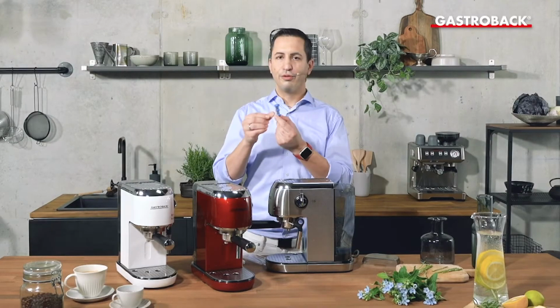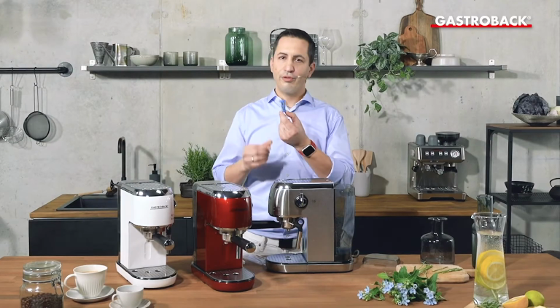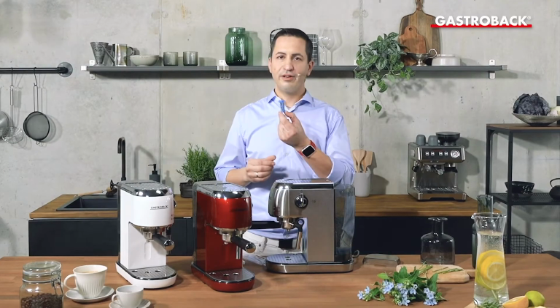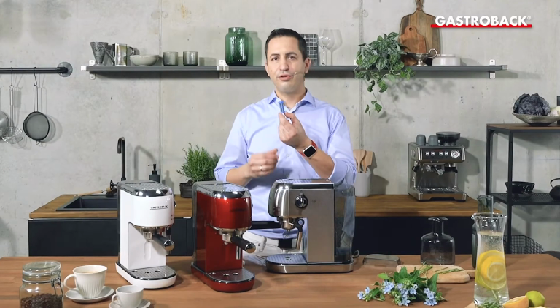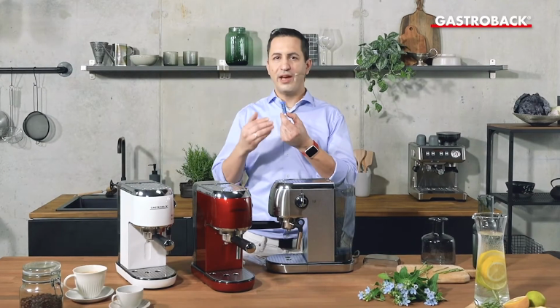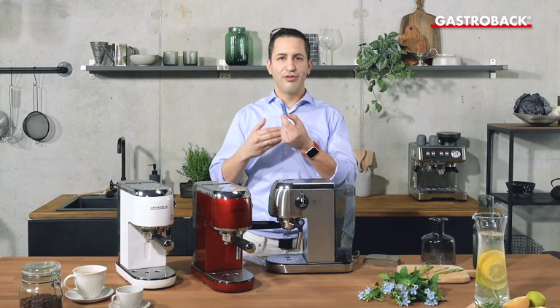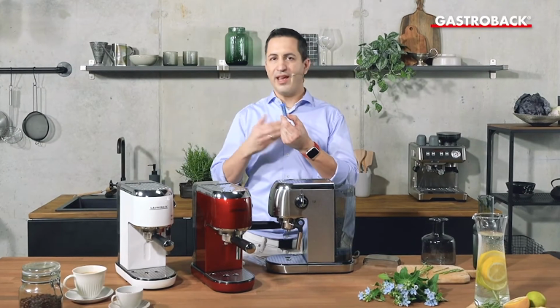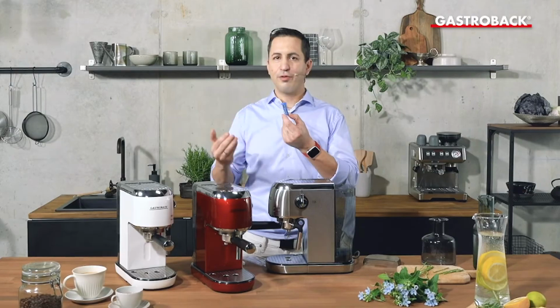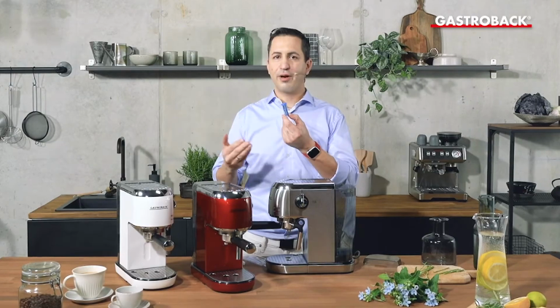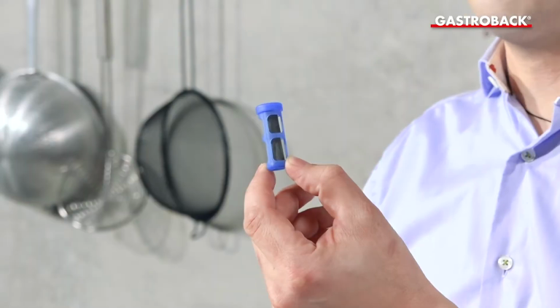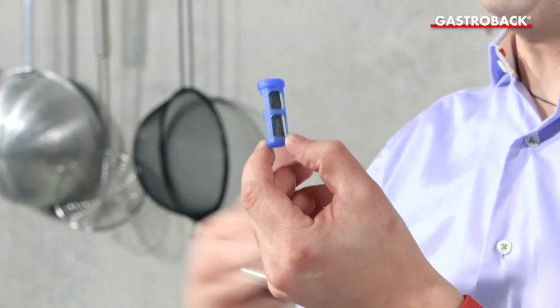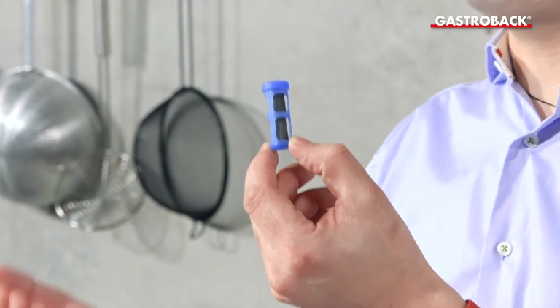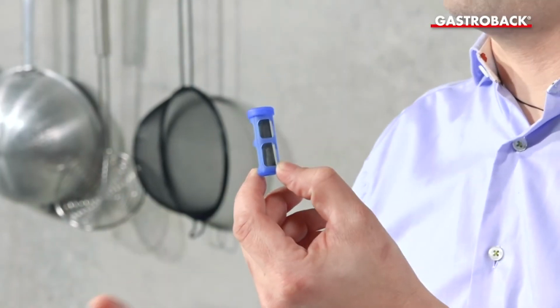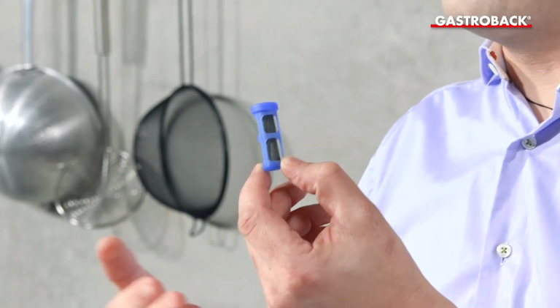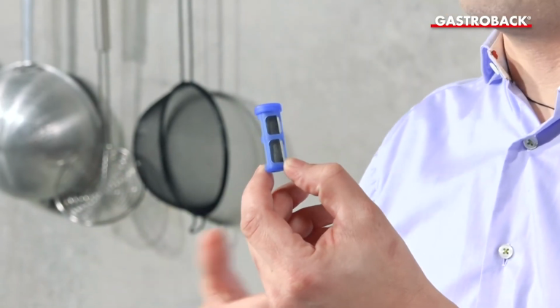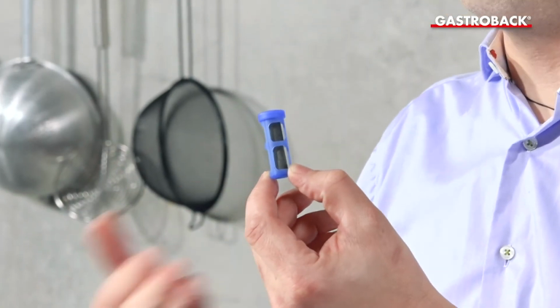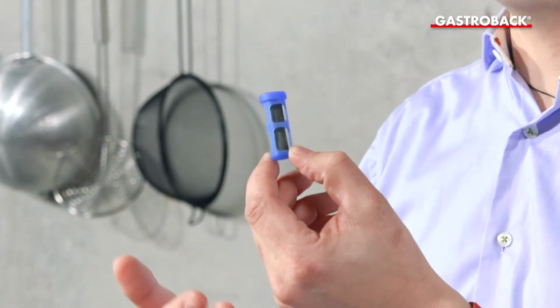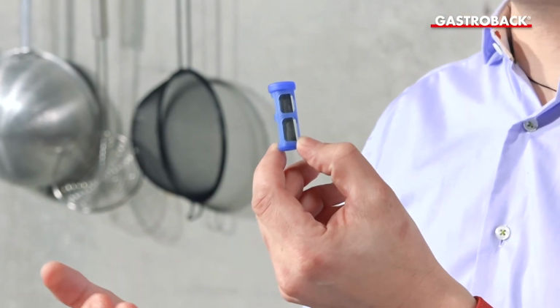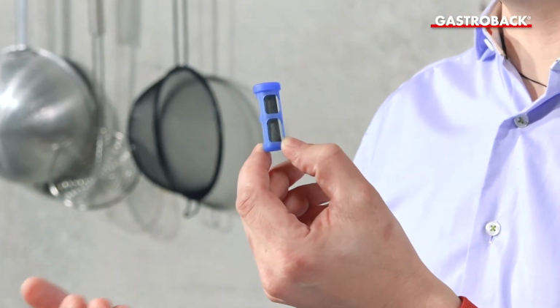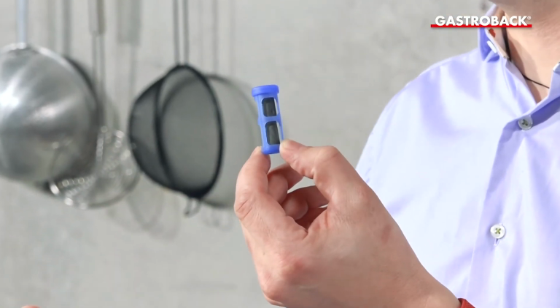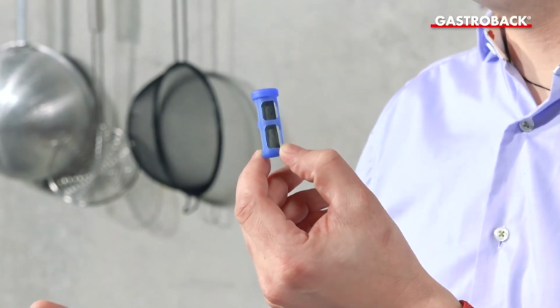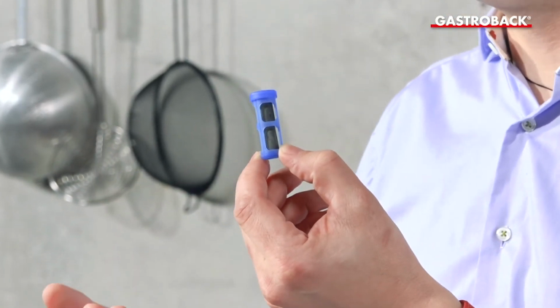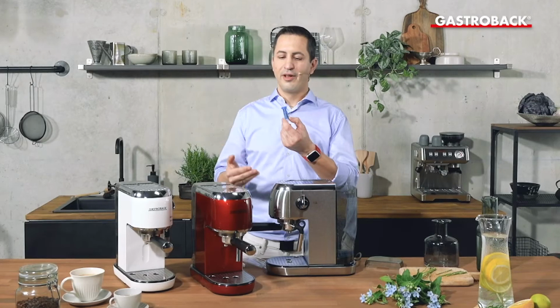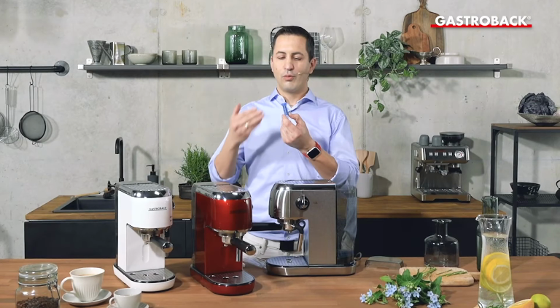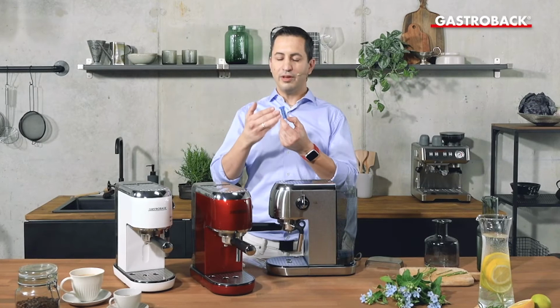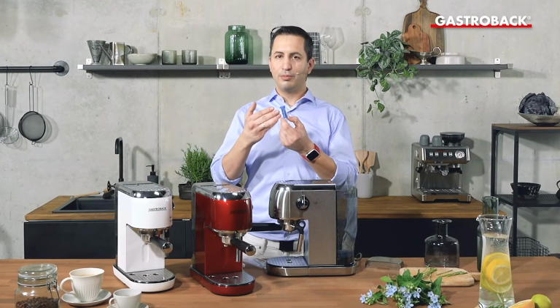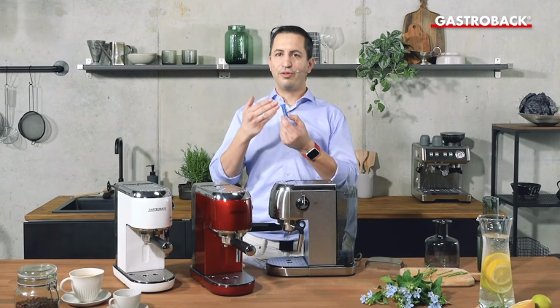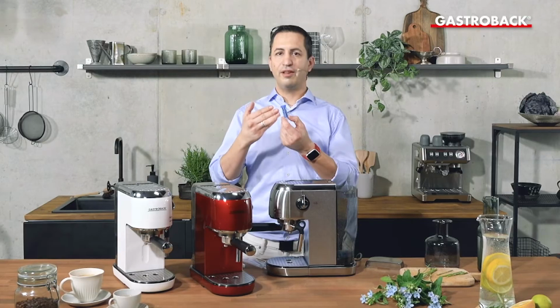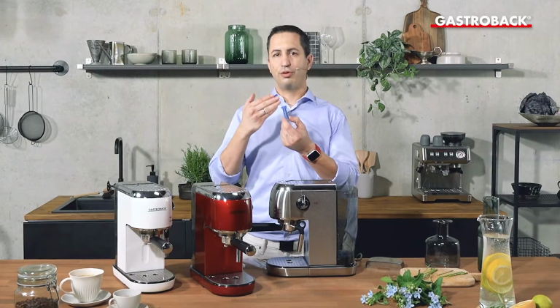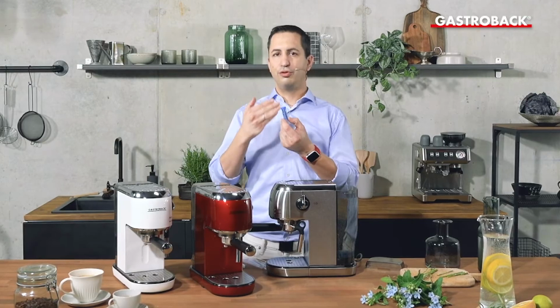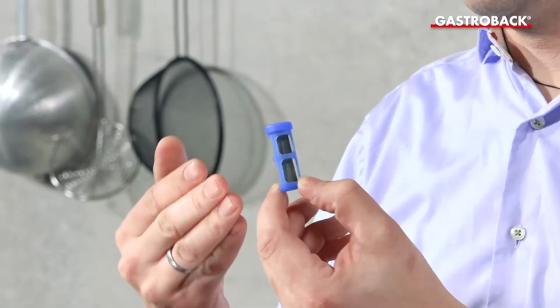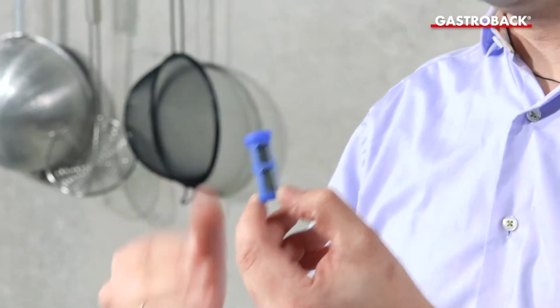There's no need to change it every month or every six weeks as you may know it from a water filter. One capsule stays for two years.